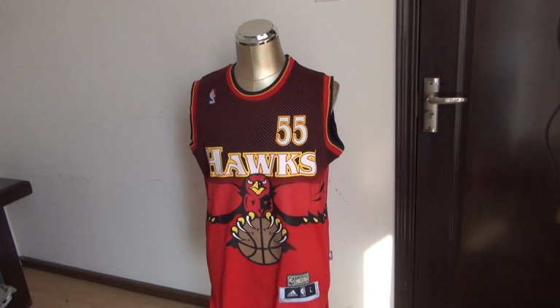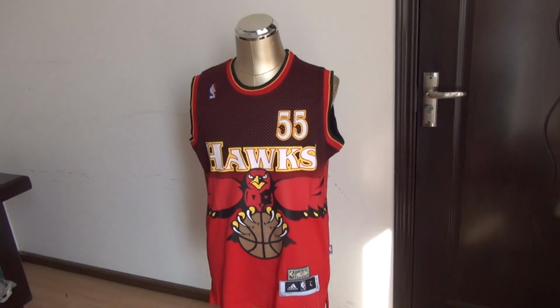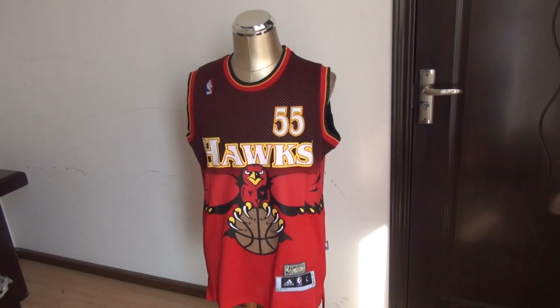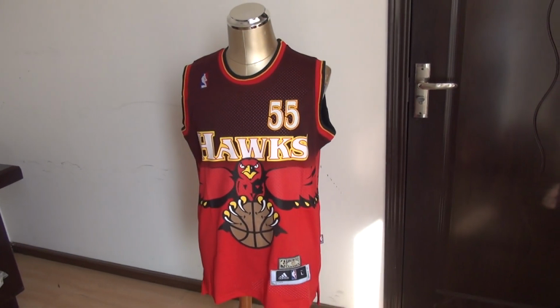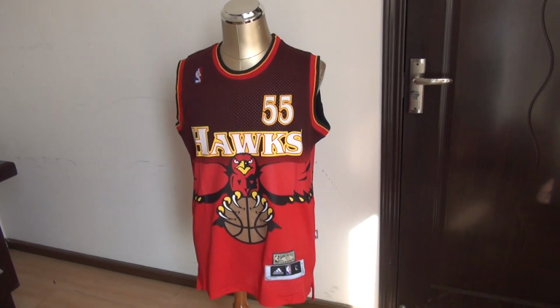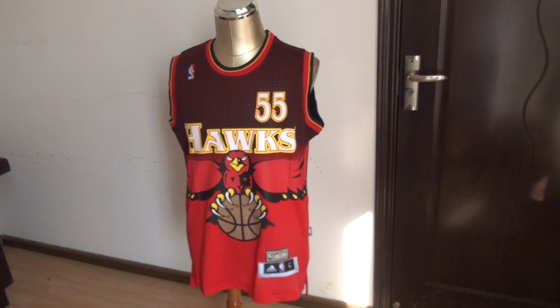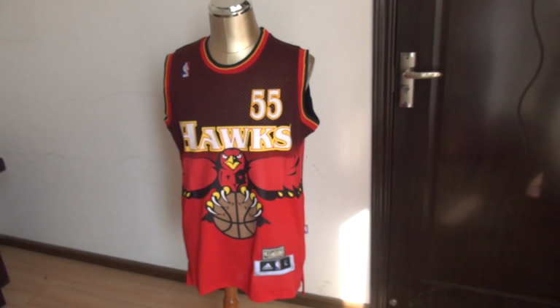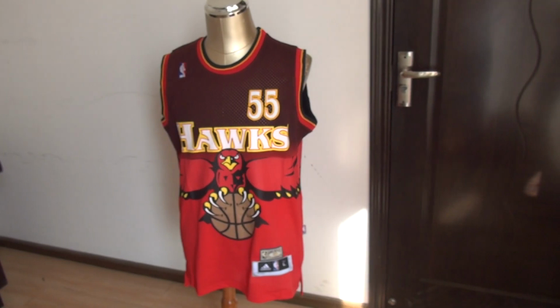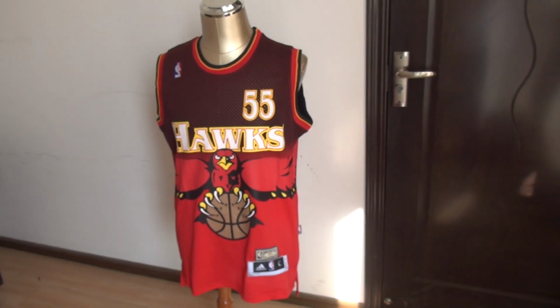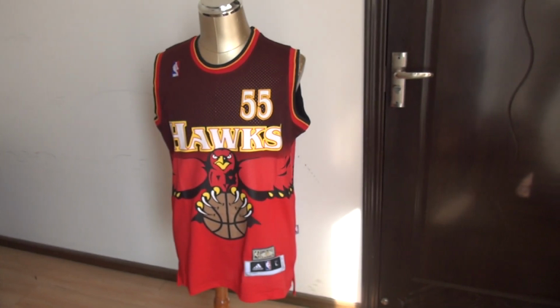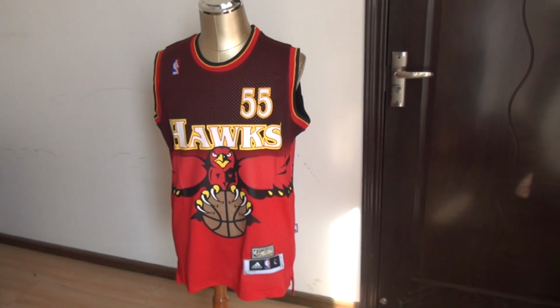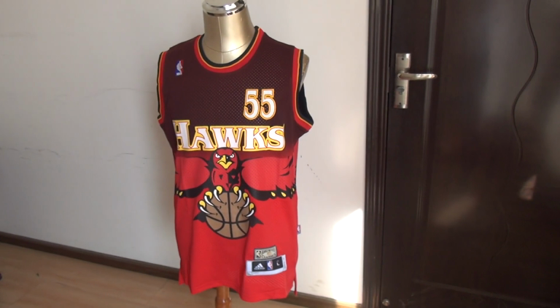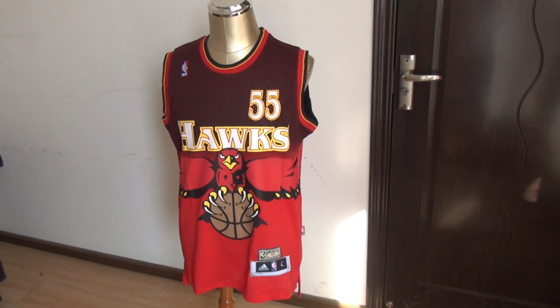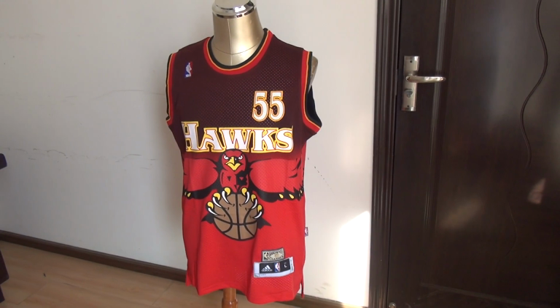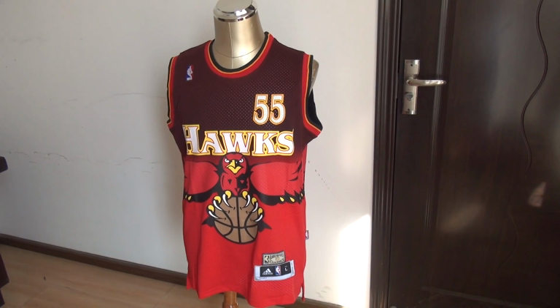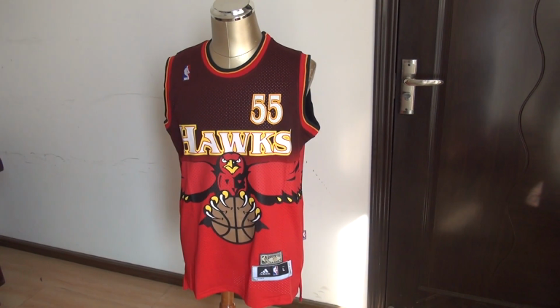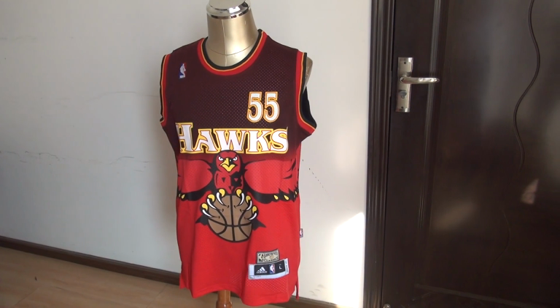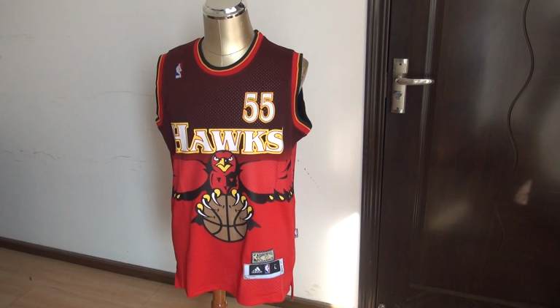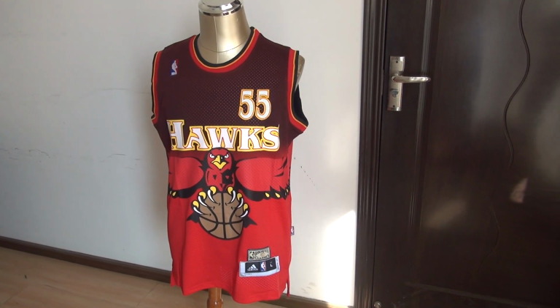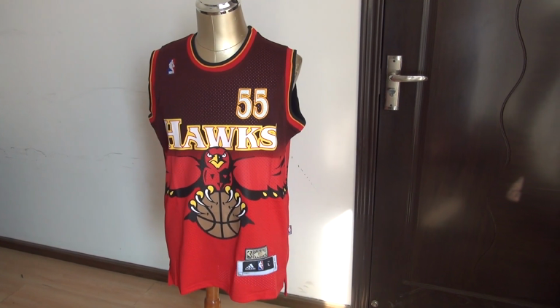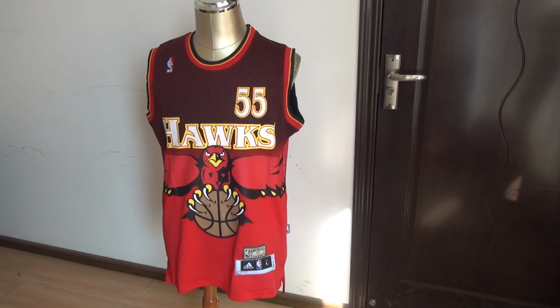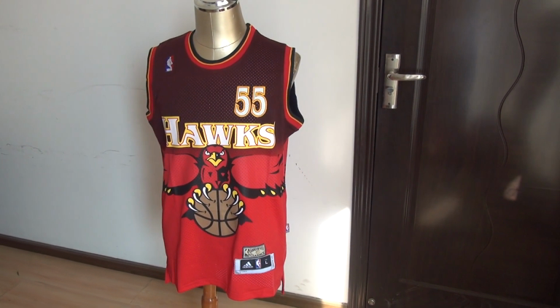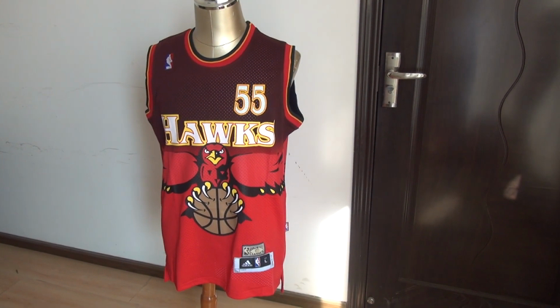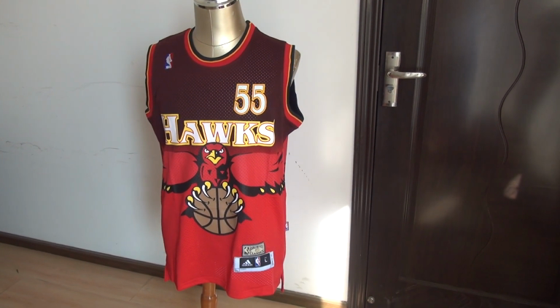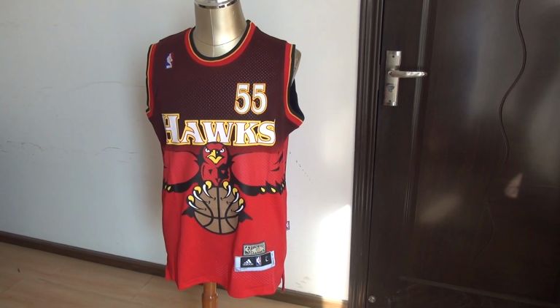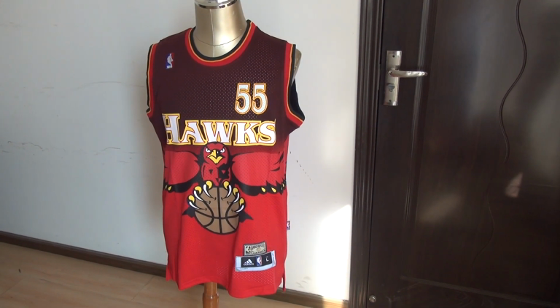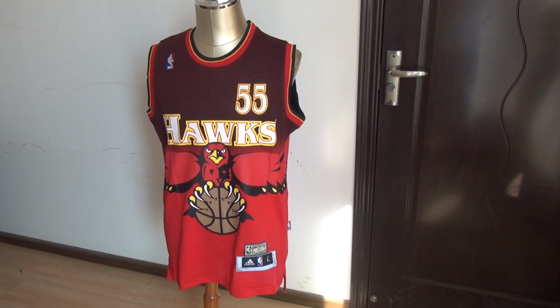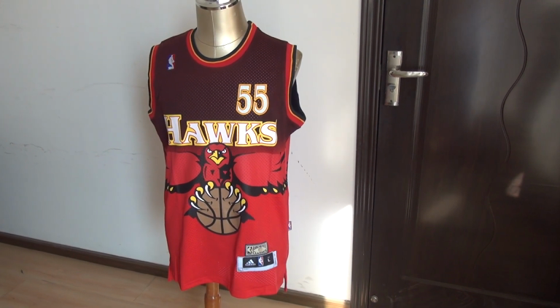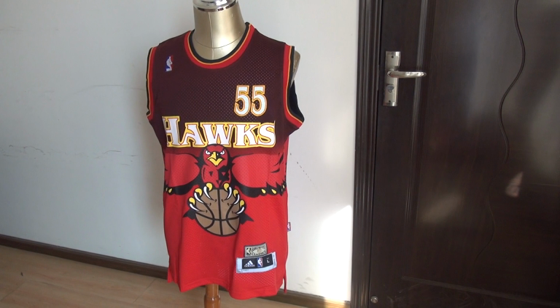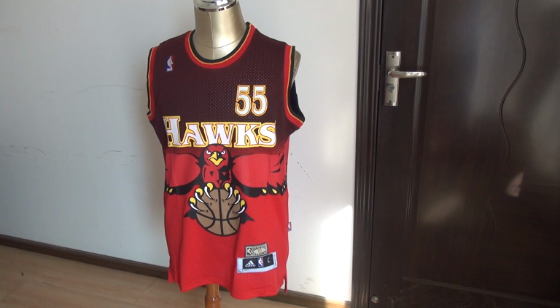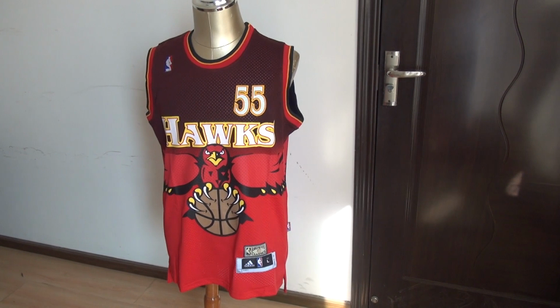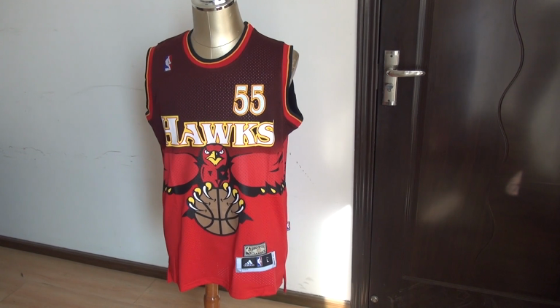Look at this new jersey — Atlanta Hawks NBA jersey, number 55.